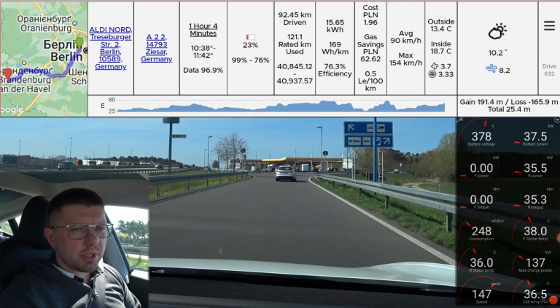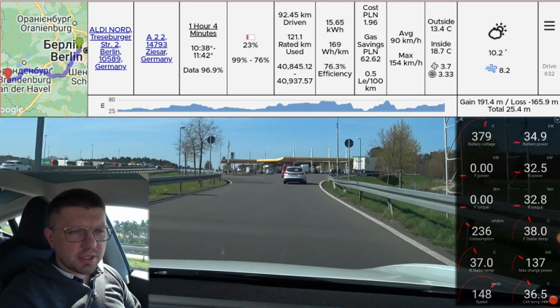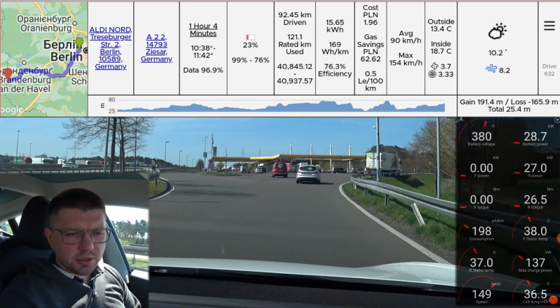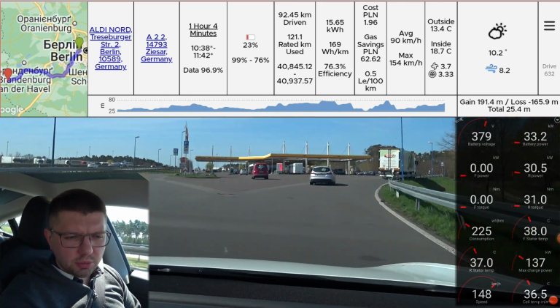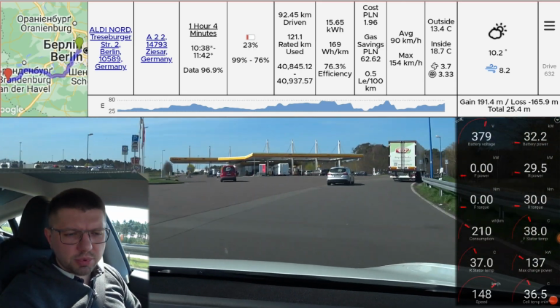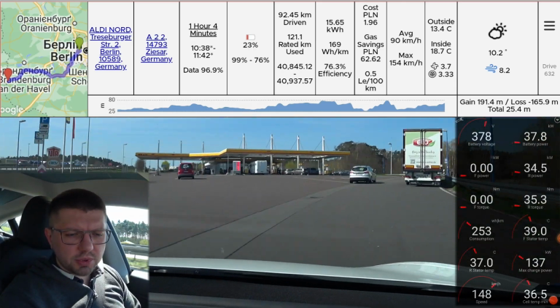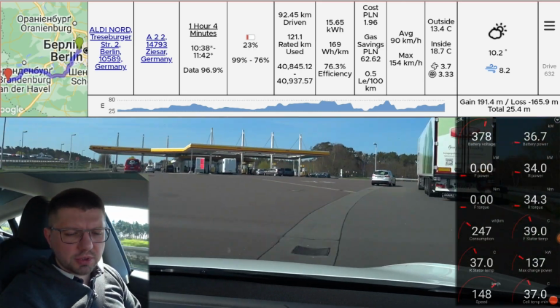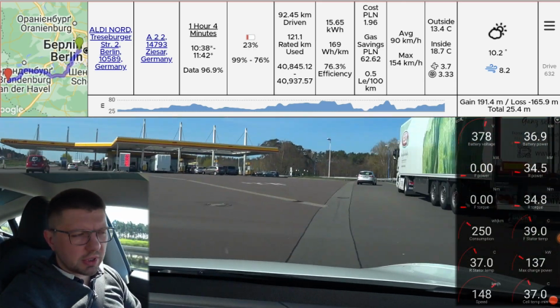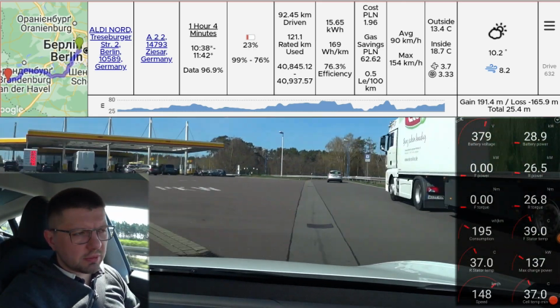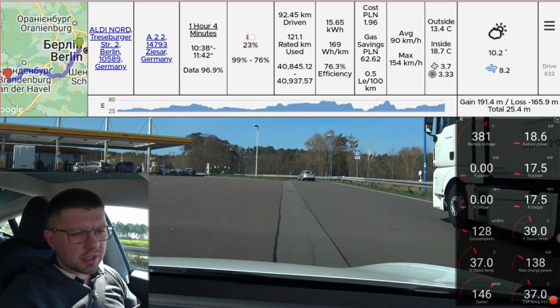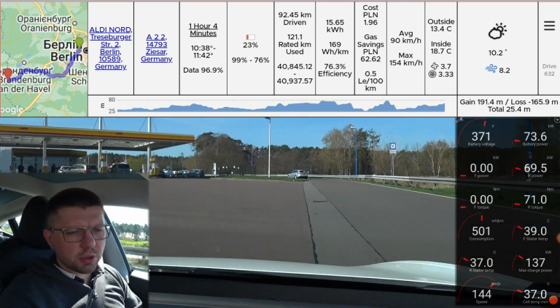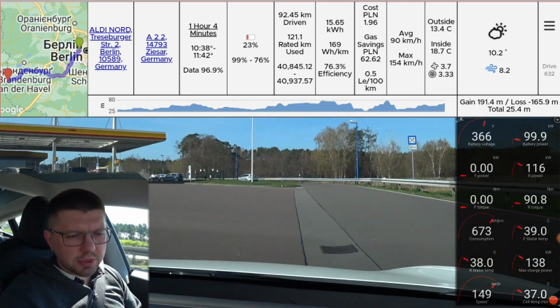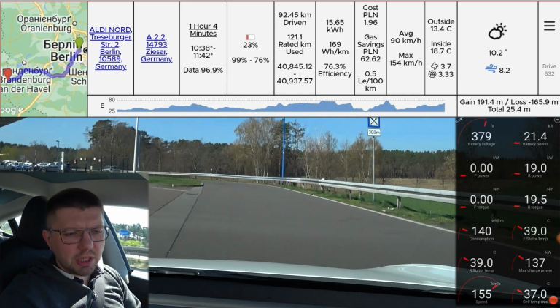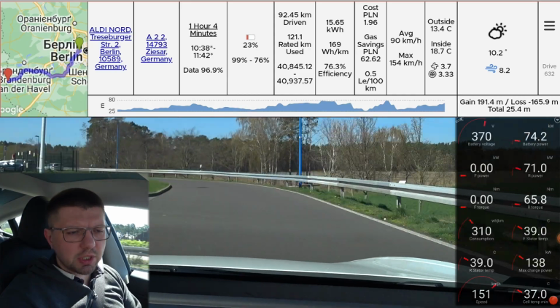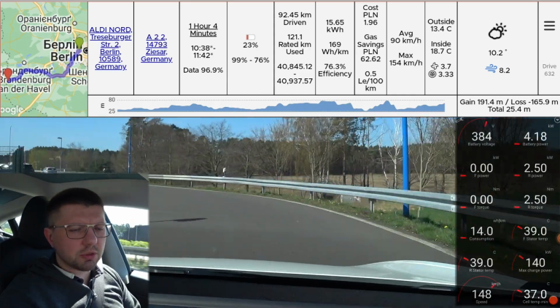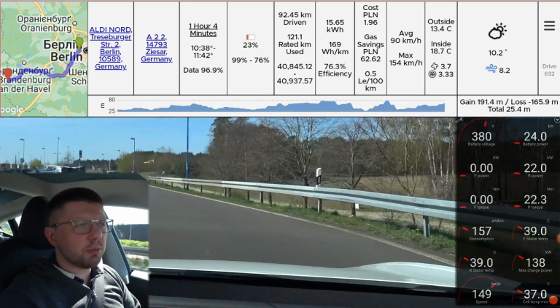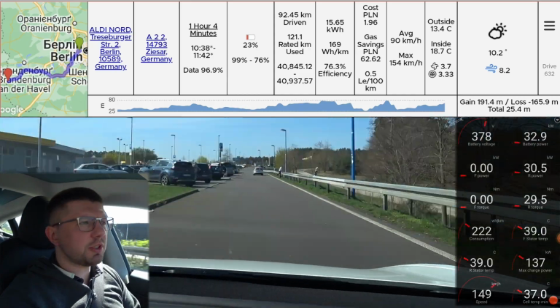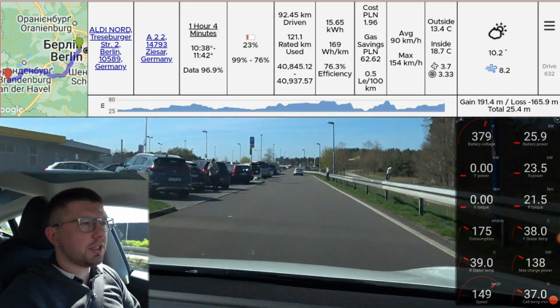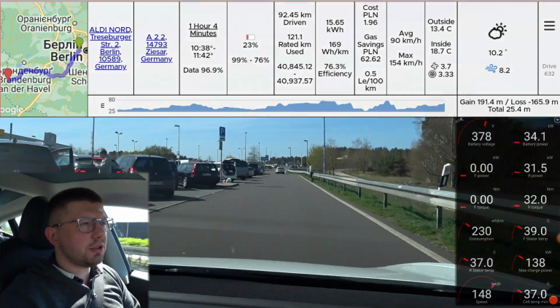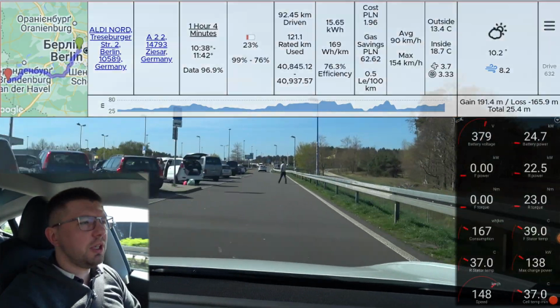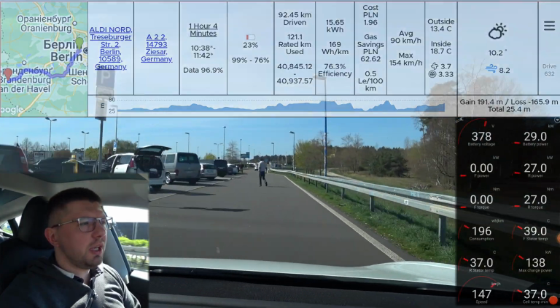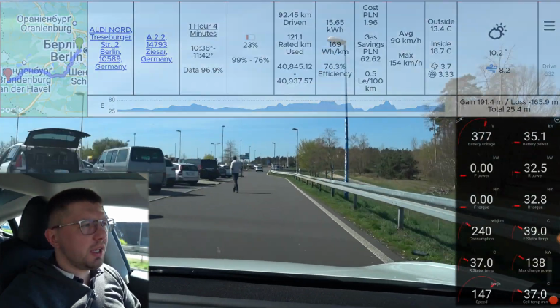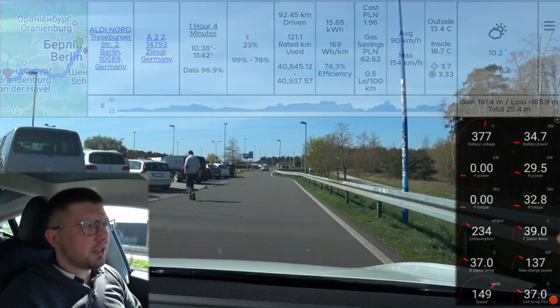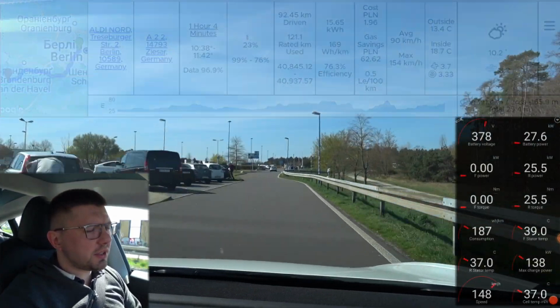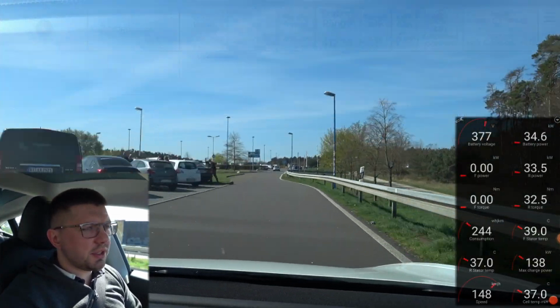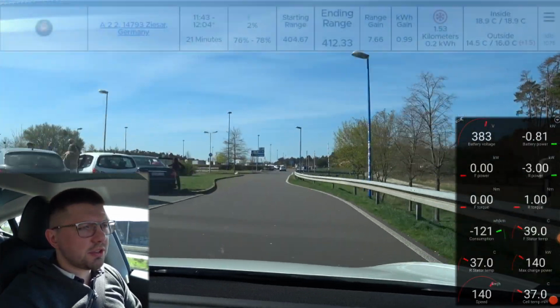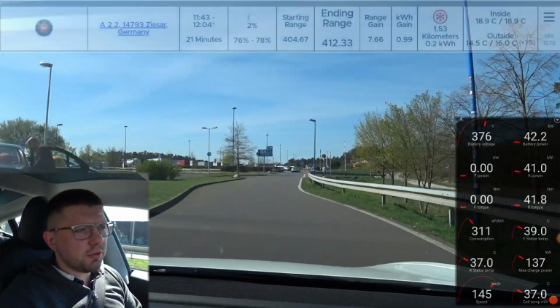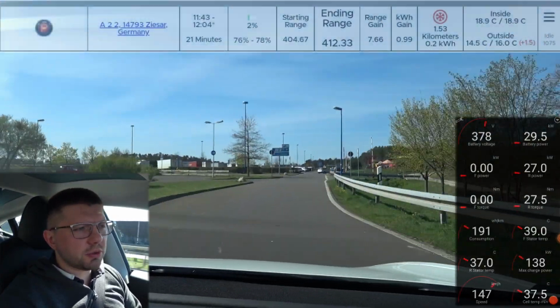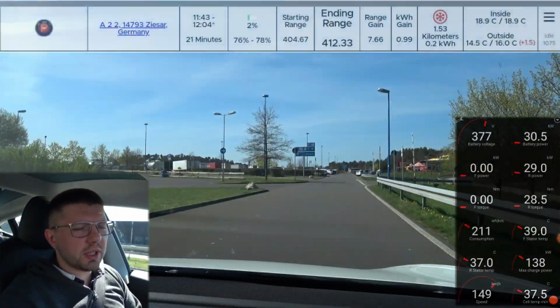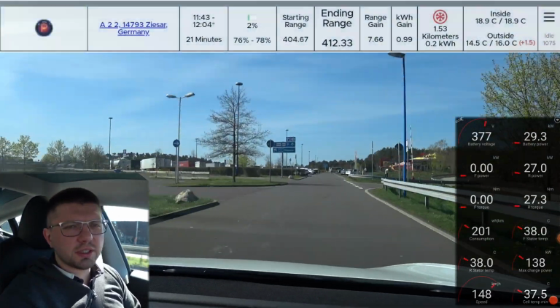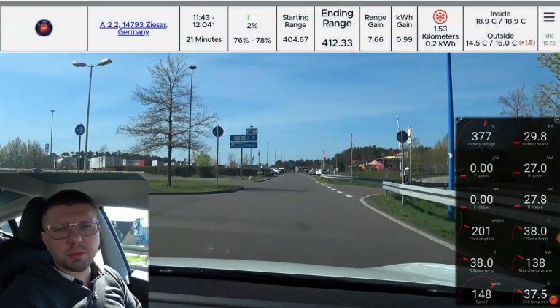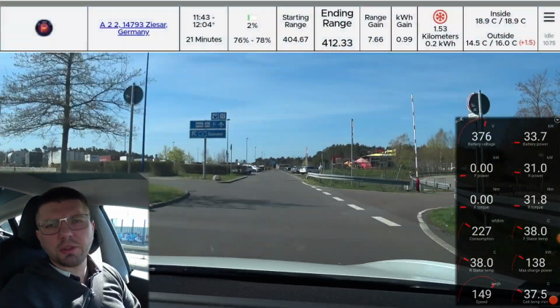Our next stop is the Lauenau supercharger and the destination for today is Amsterdam.